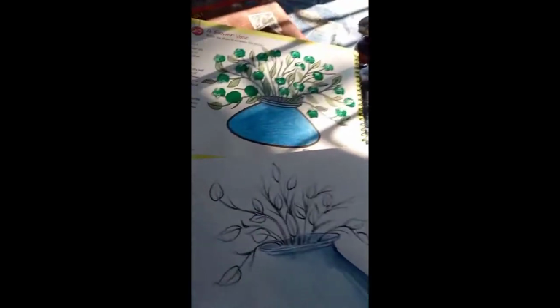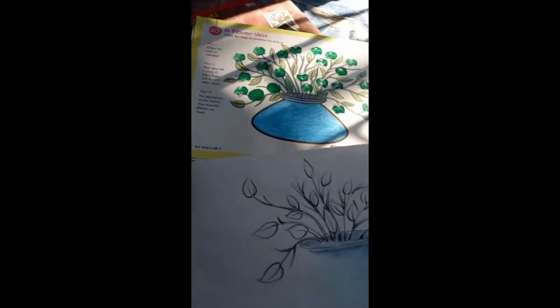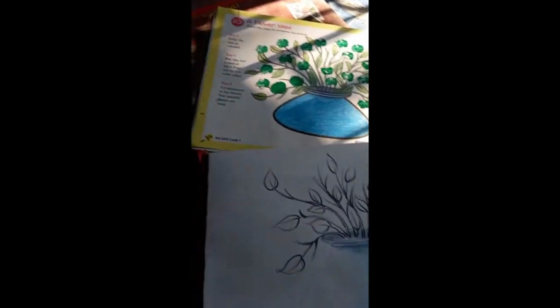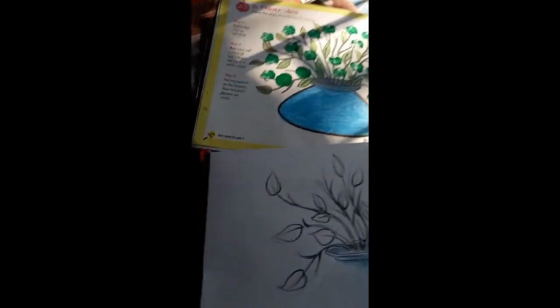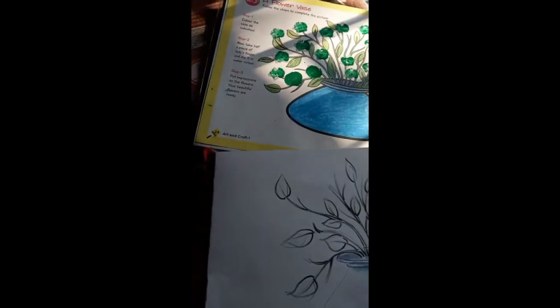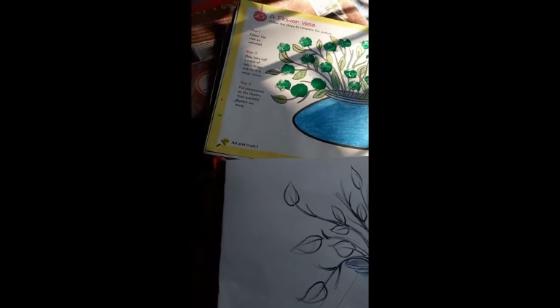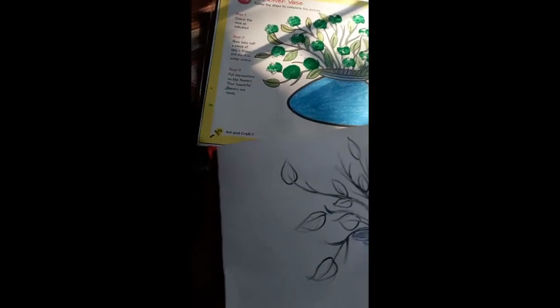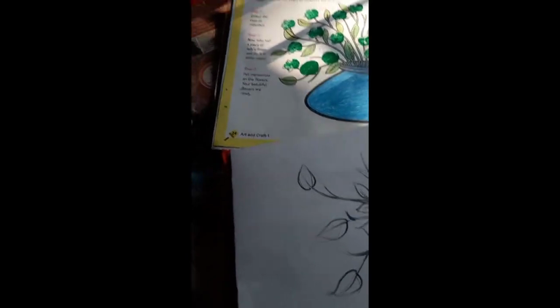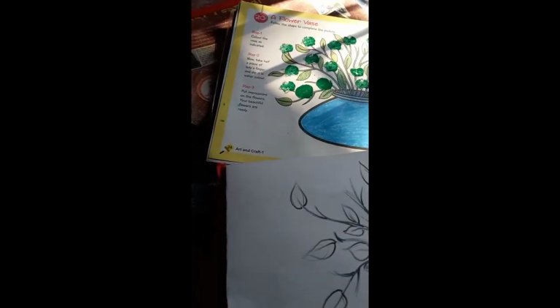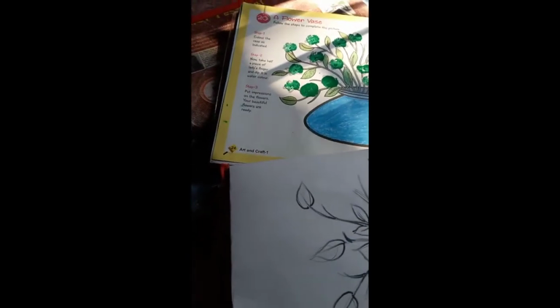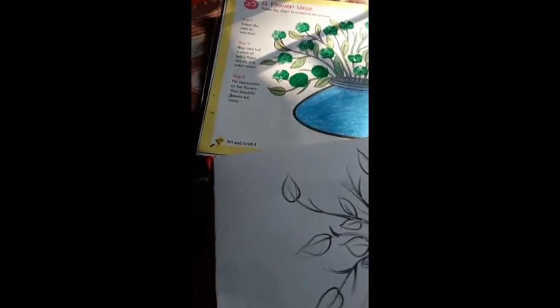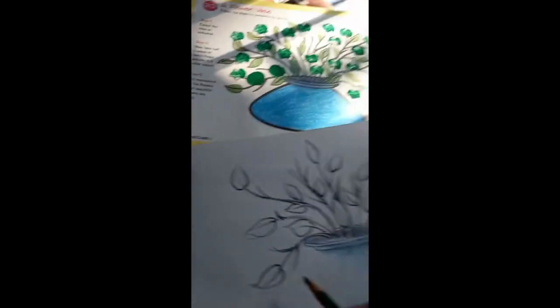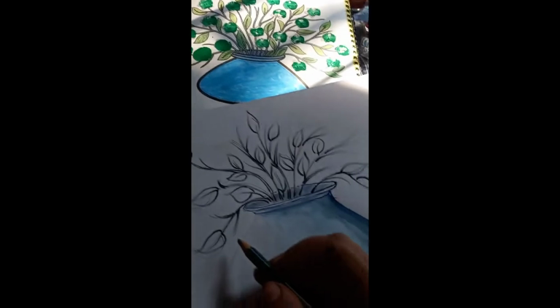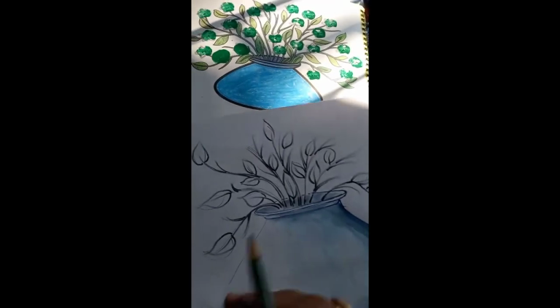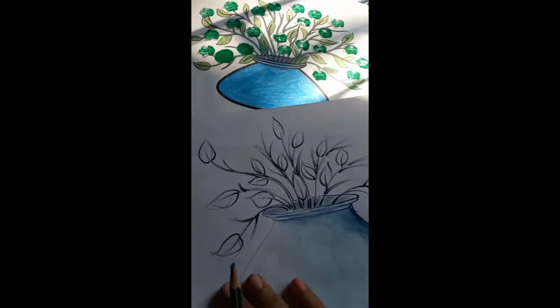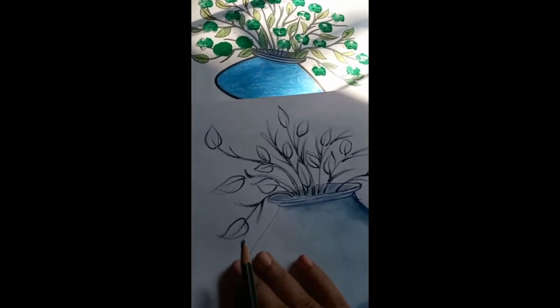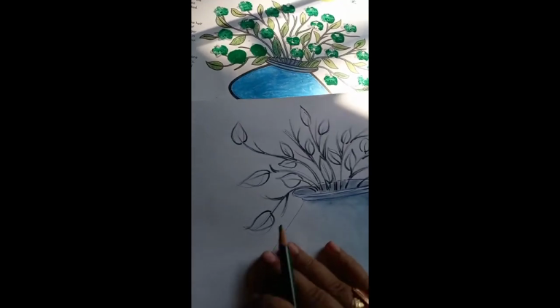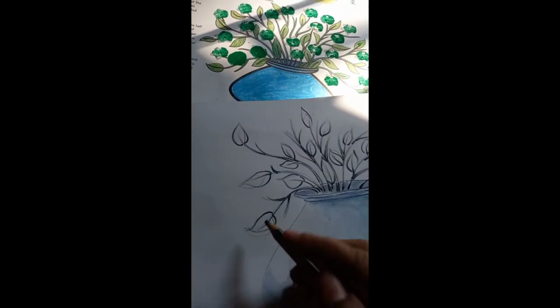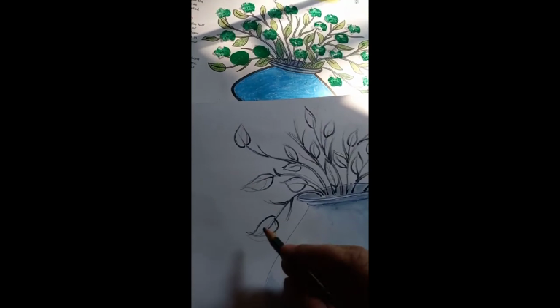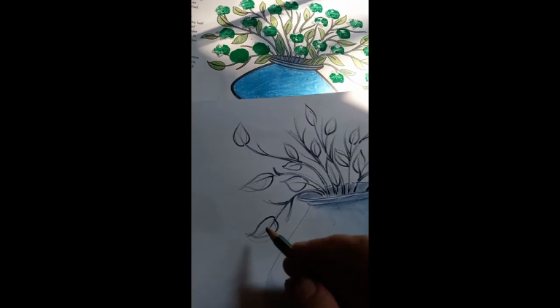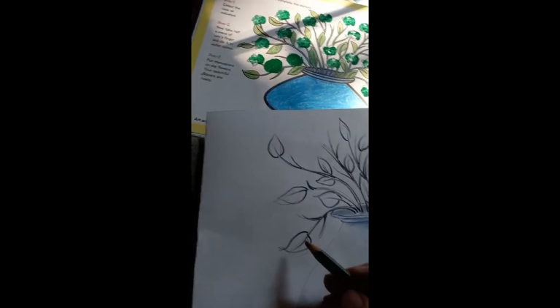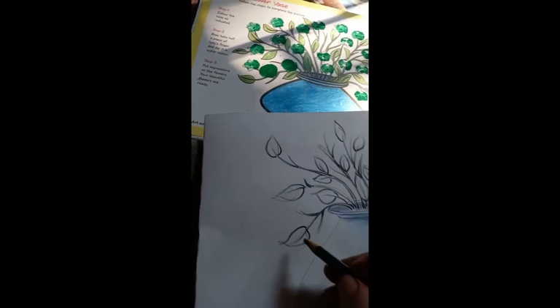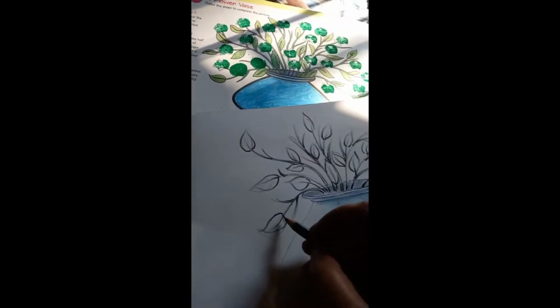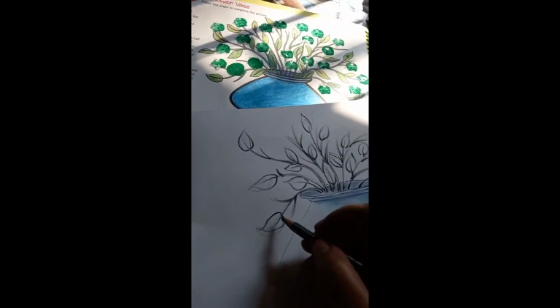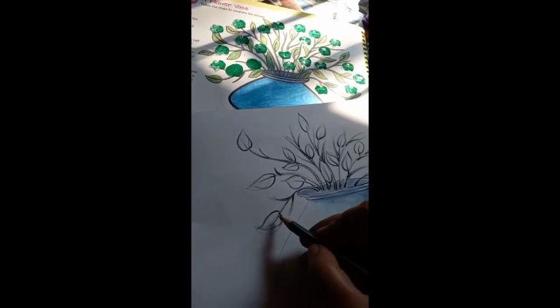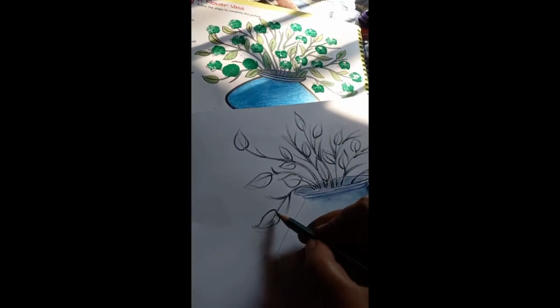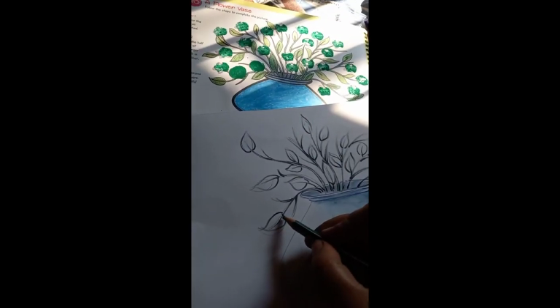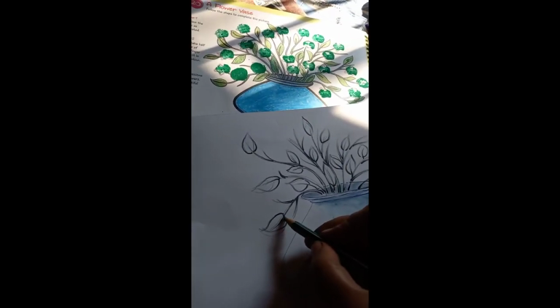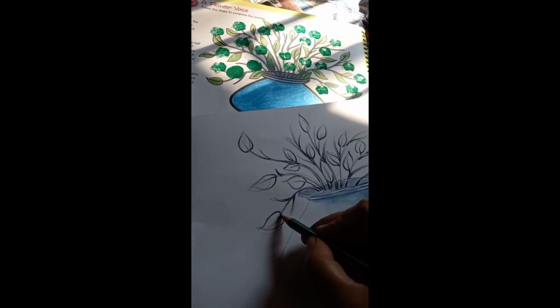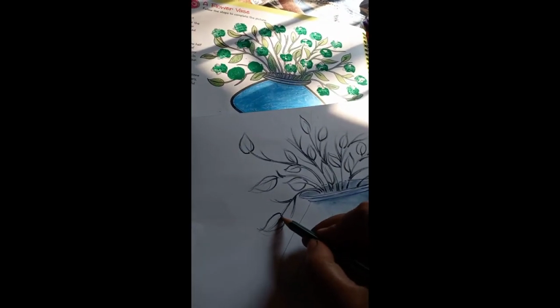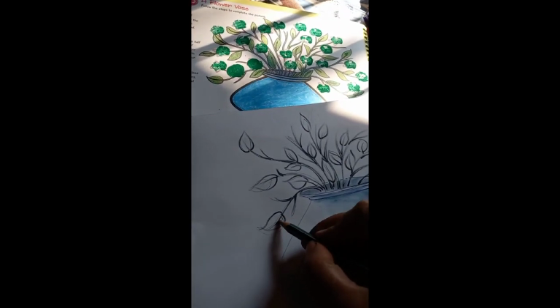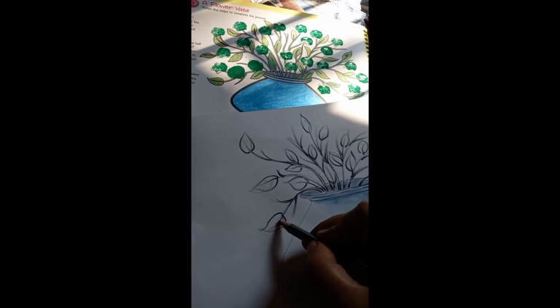First of all, I will give color to the leaf like this.